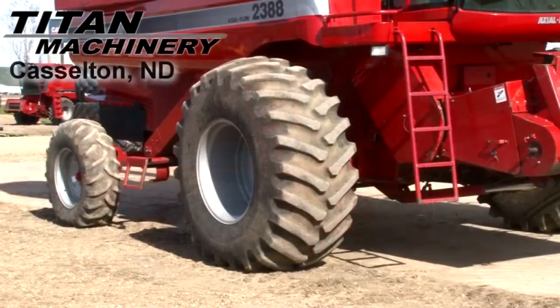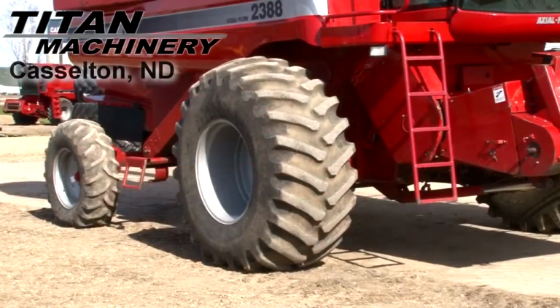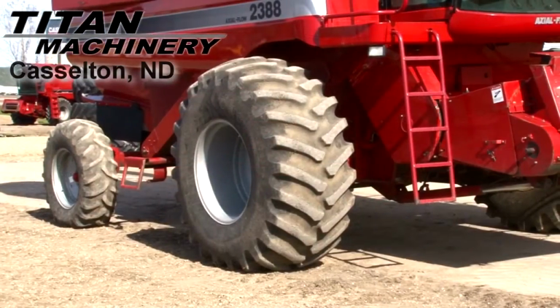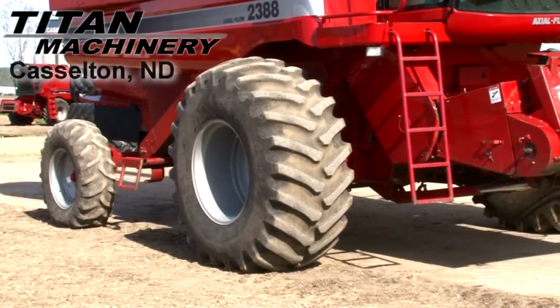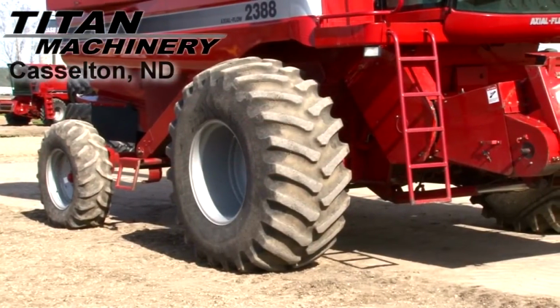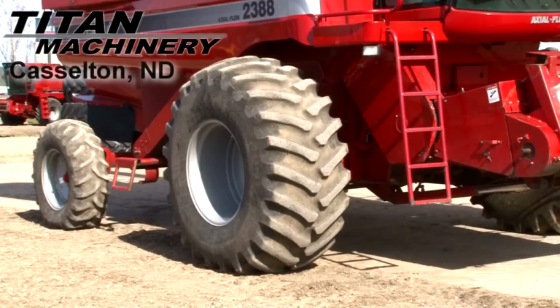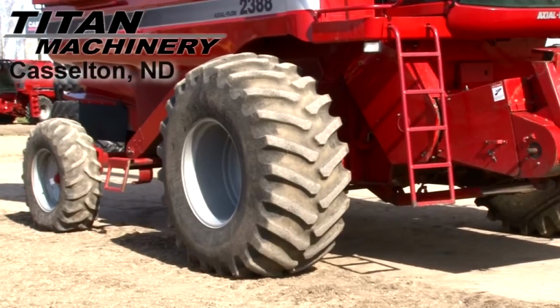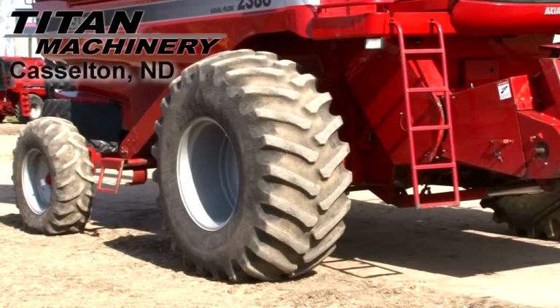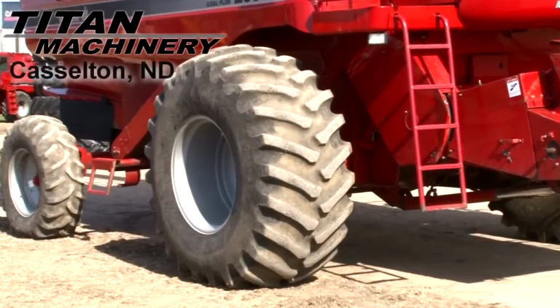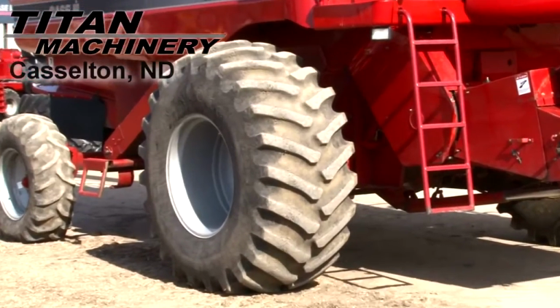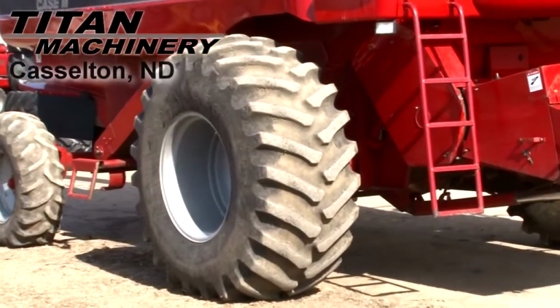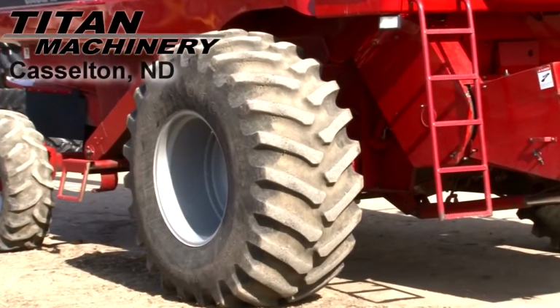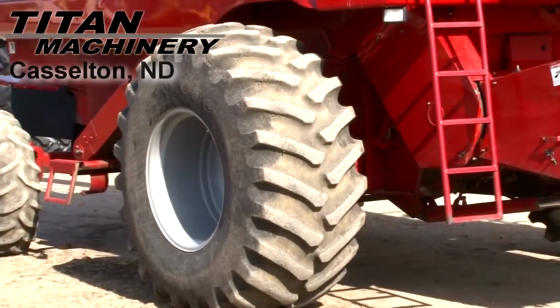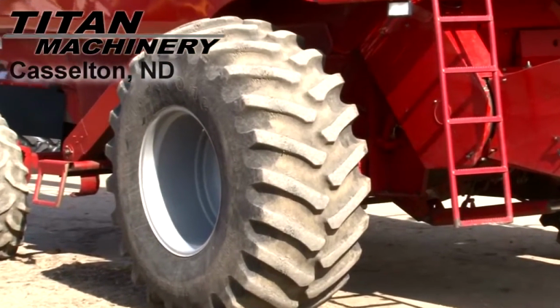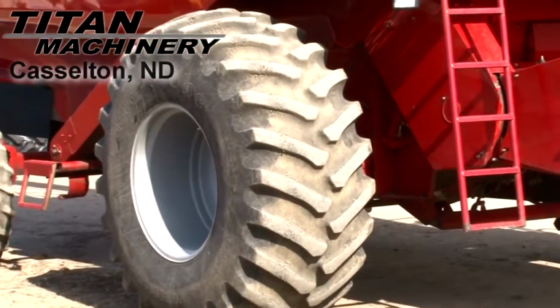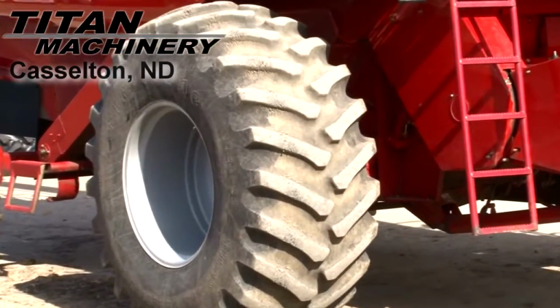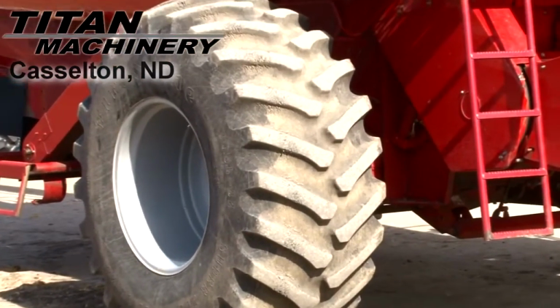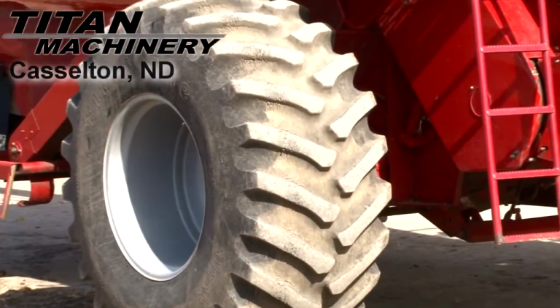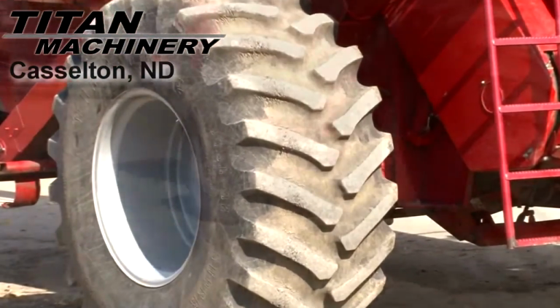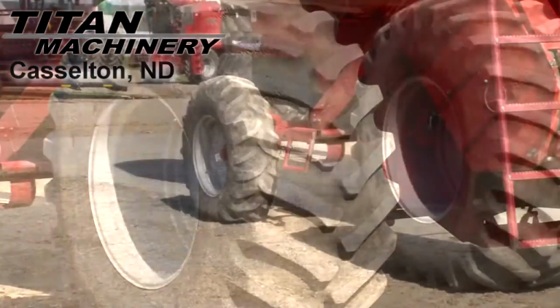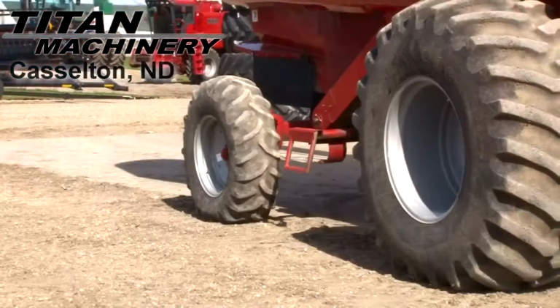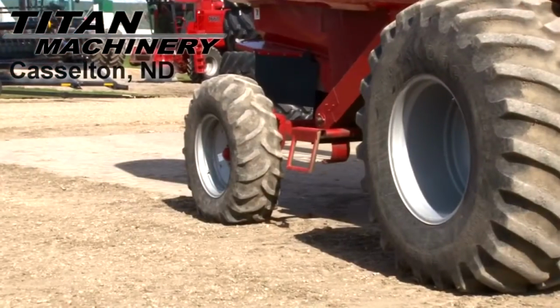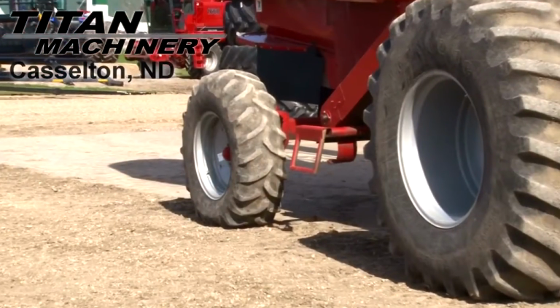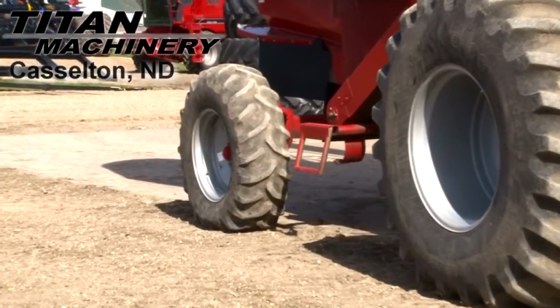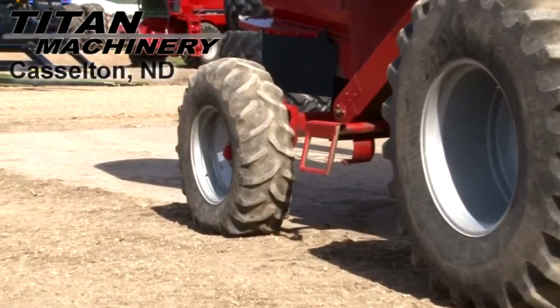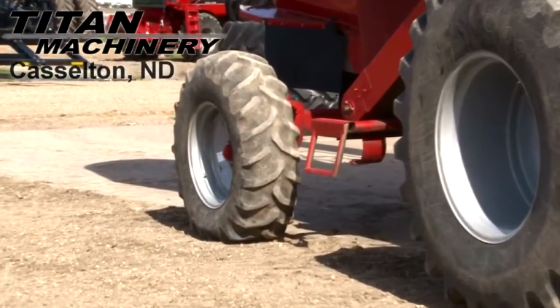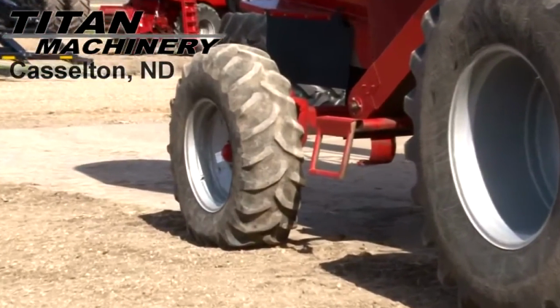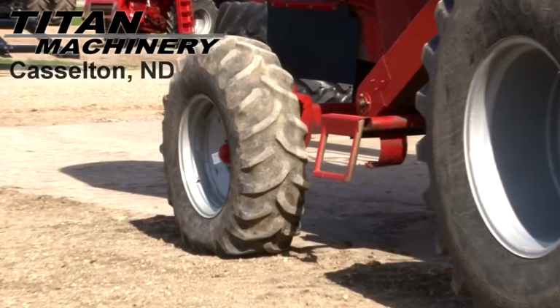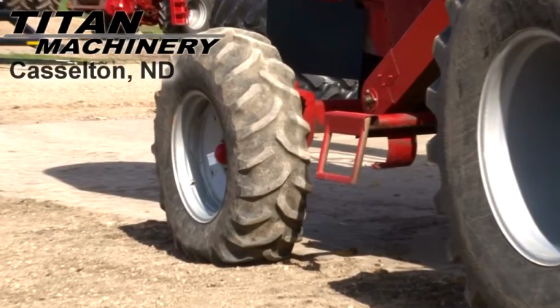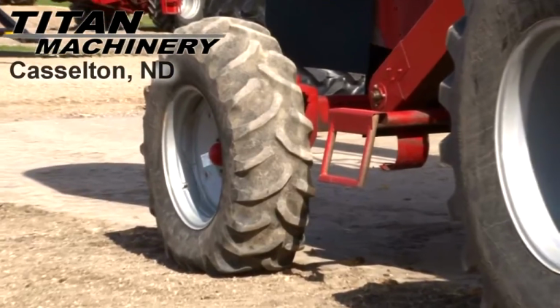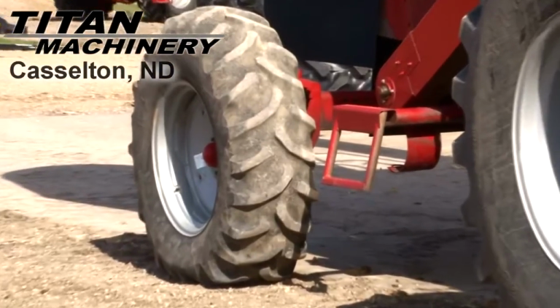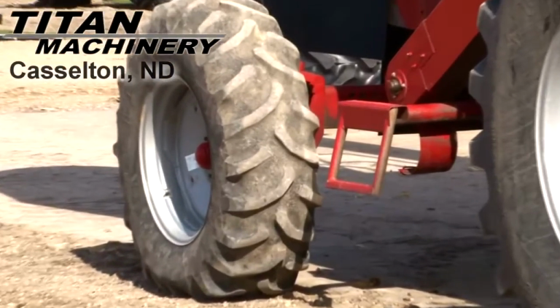Drive tires are 30.5 32s. Steering tires are 14.9 24s.